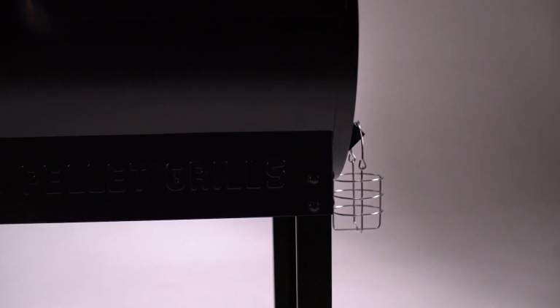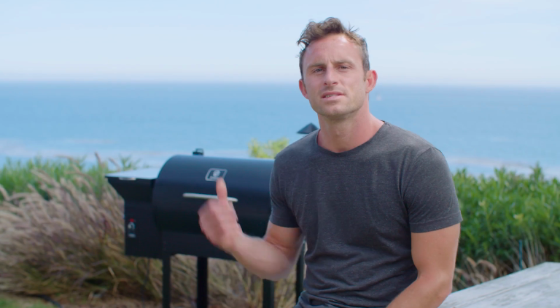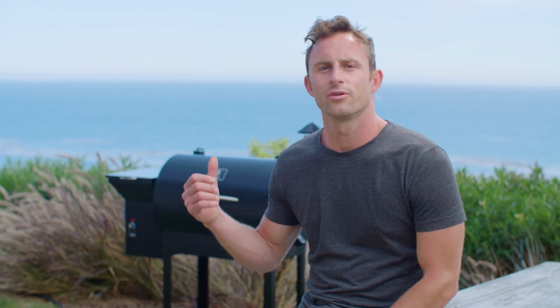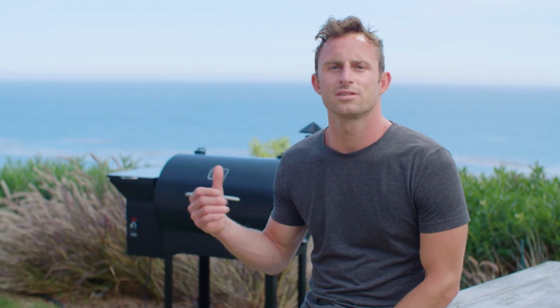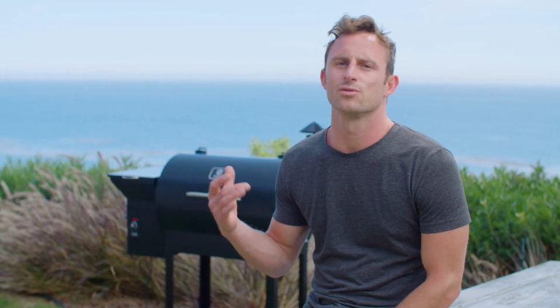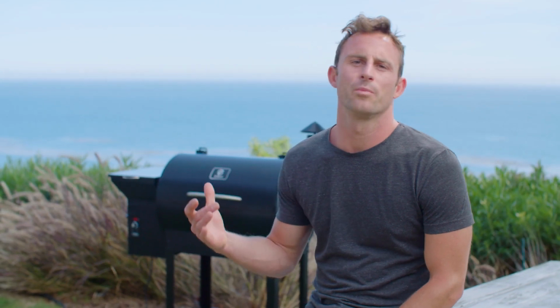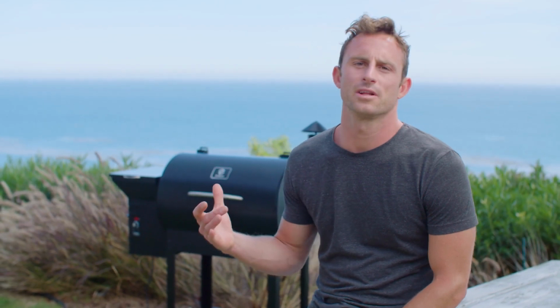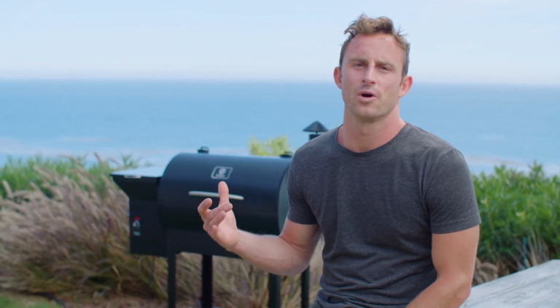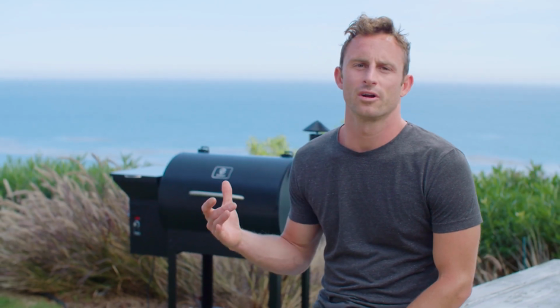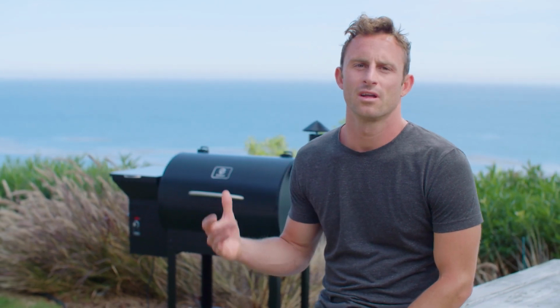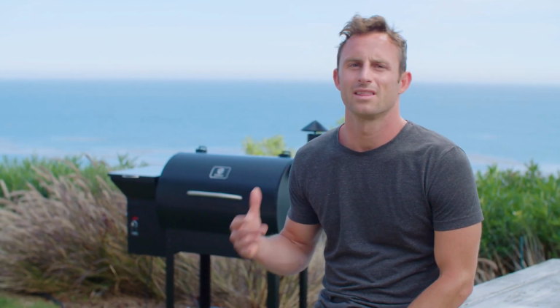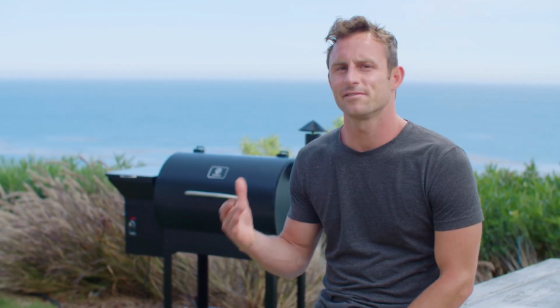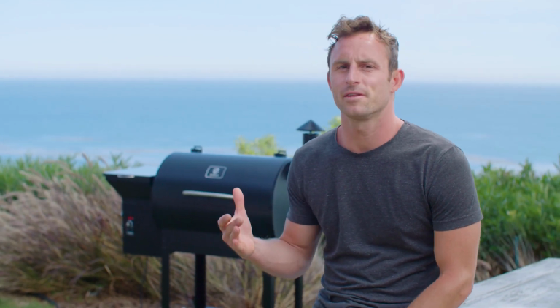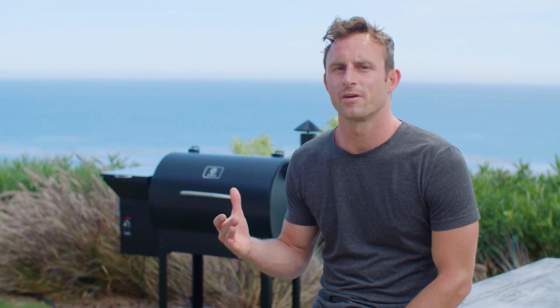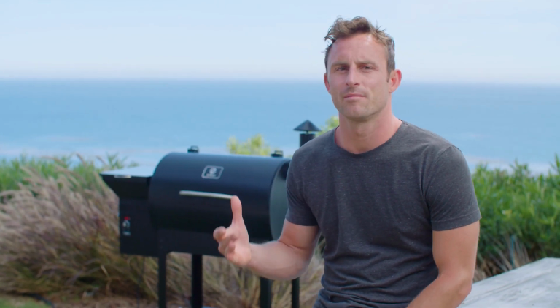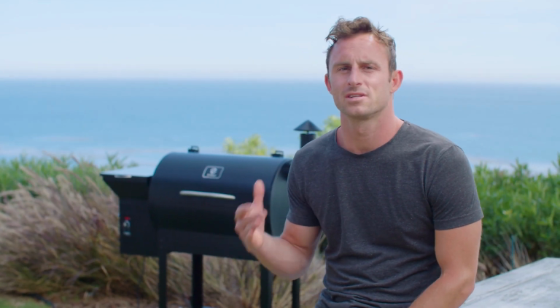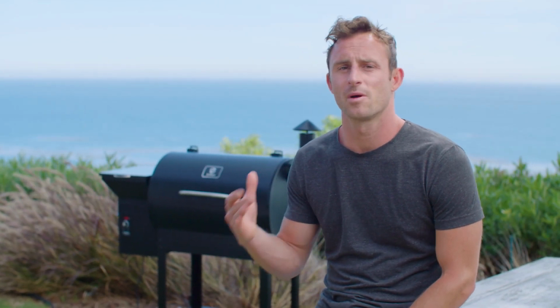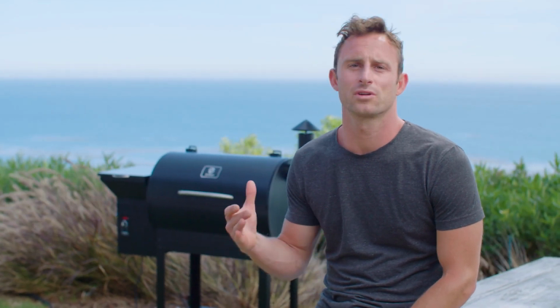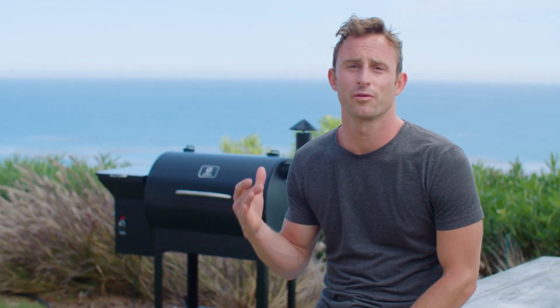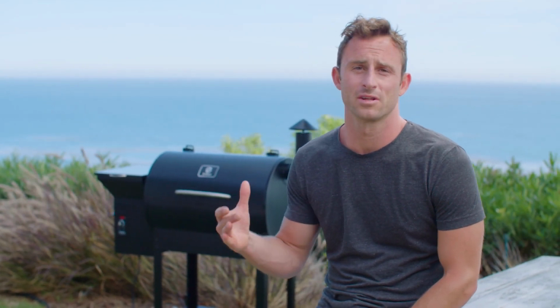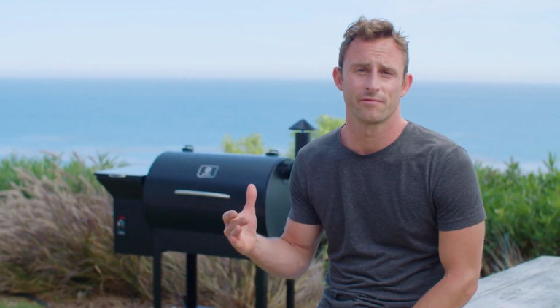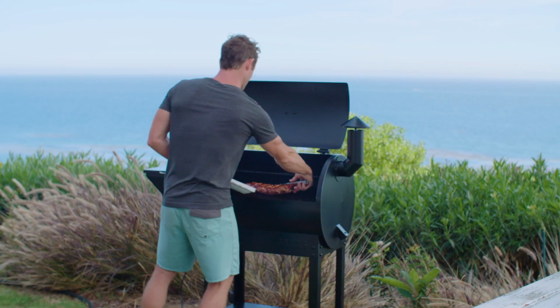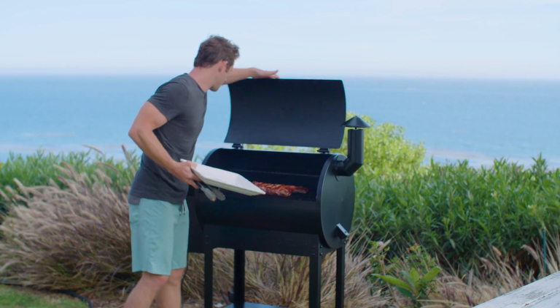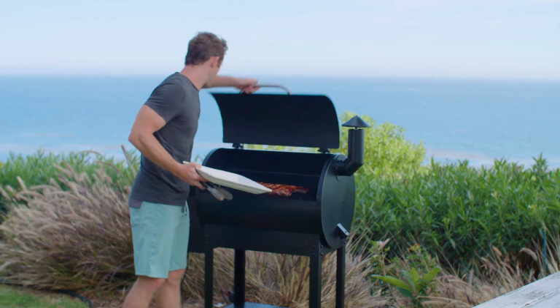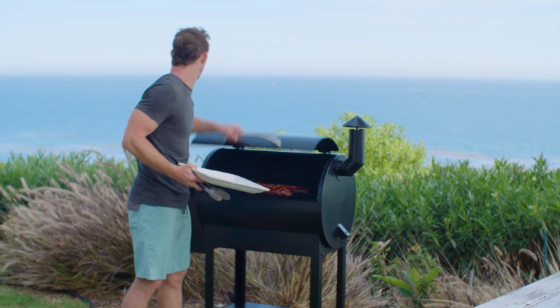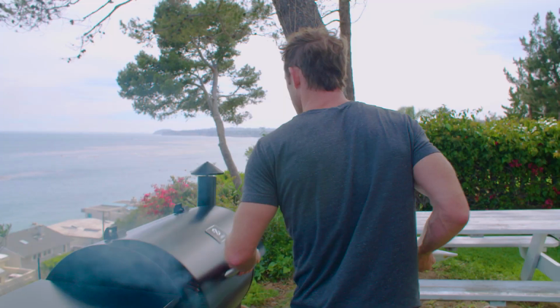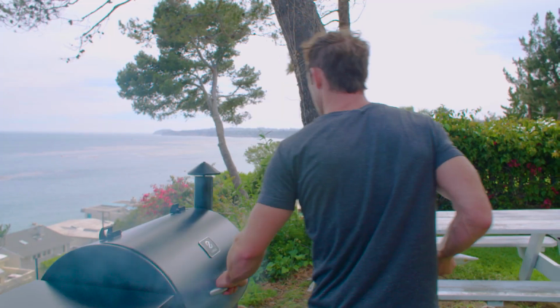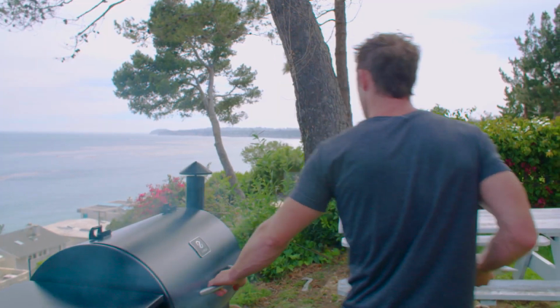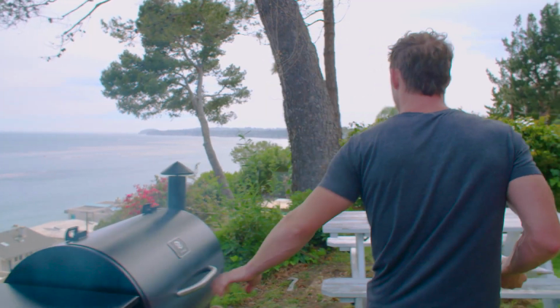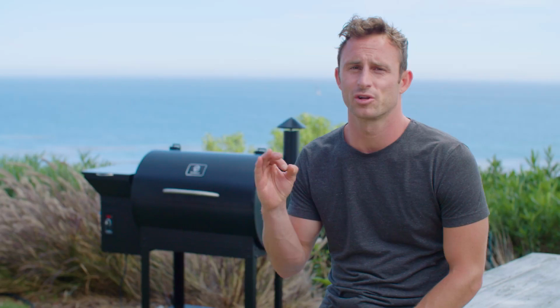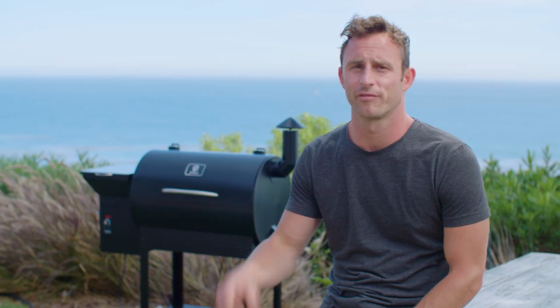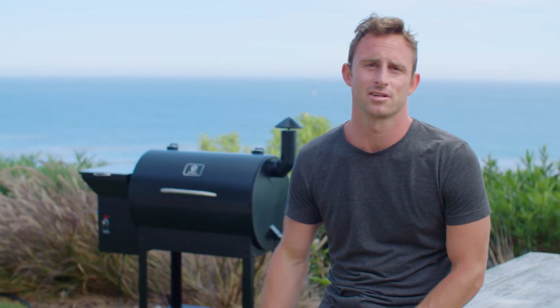Z Grills is a wood pellet smoker that gives me the freedom to spend more time with friends and family while having my food smoked to perfection.